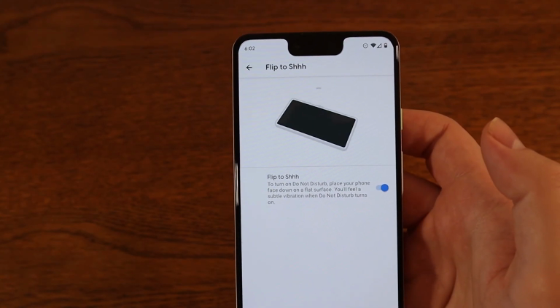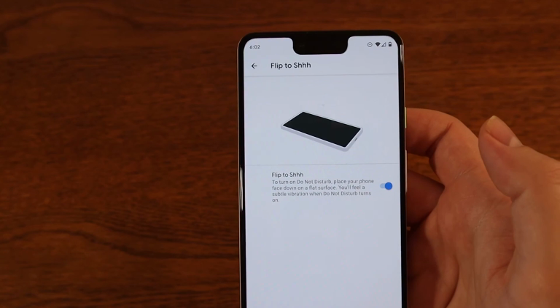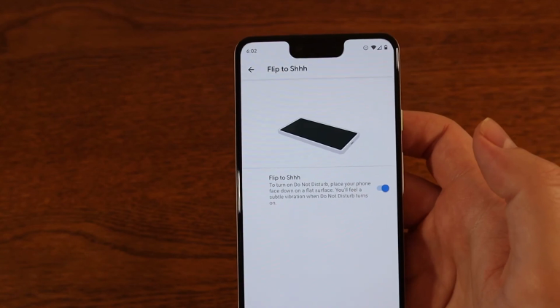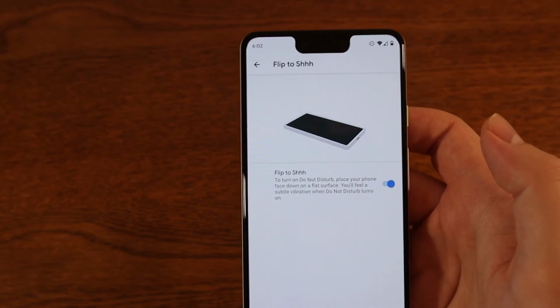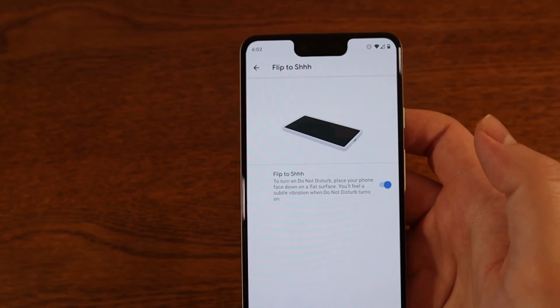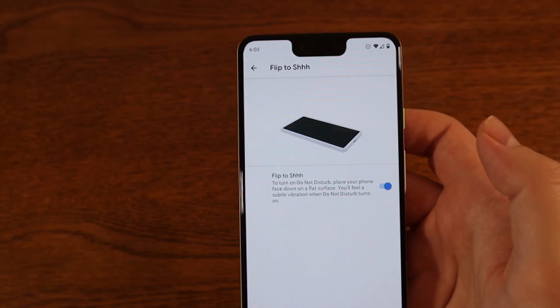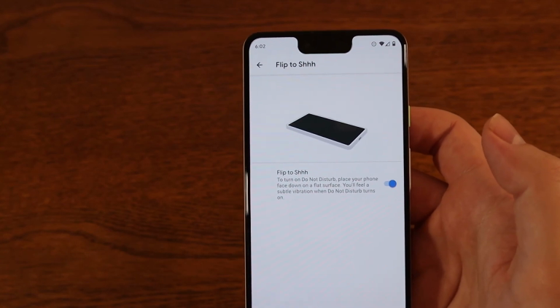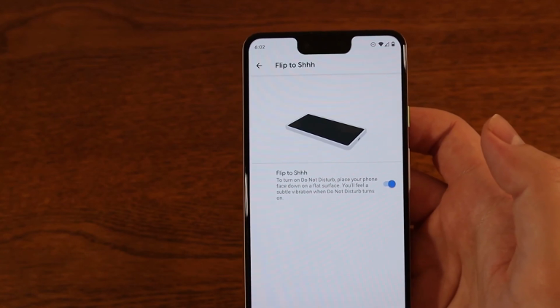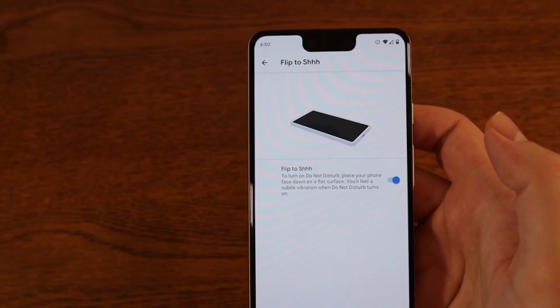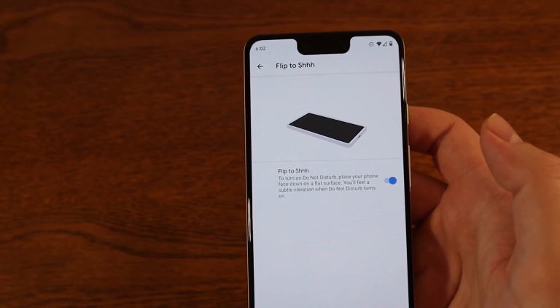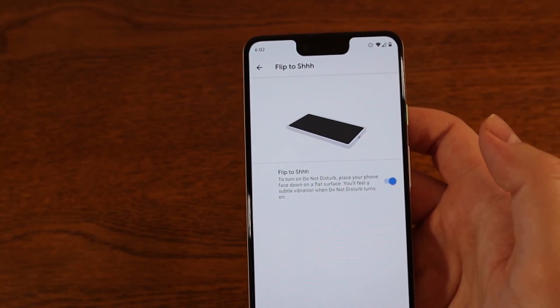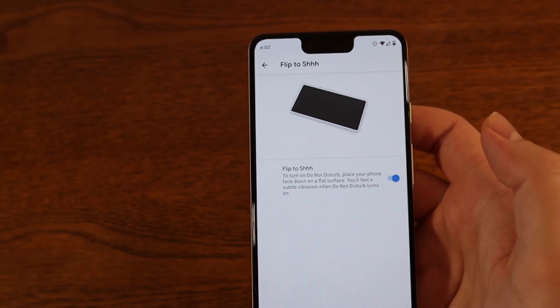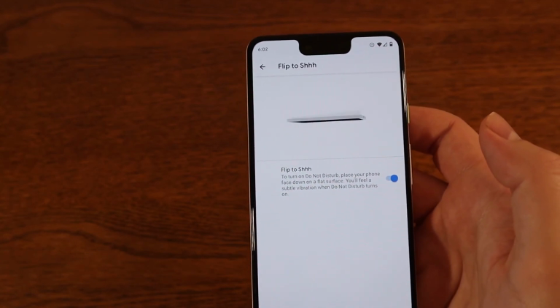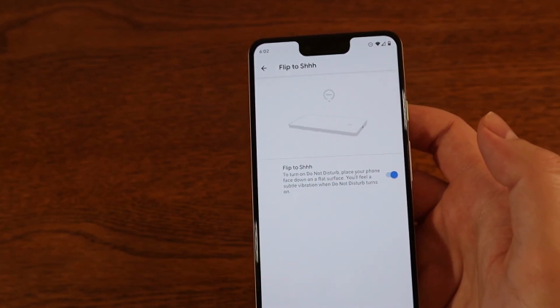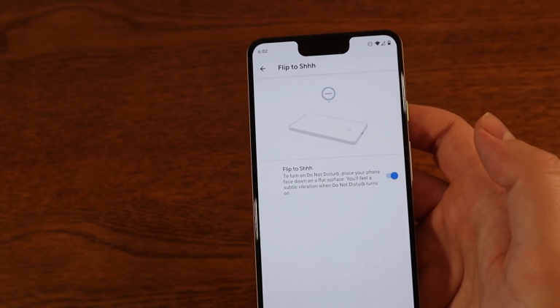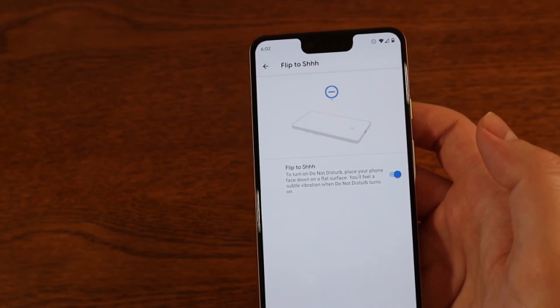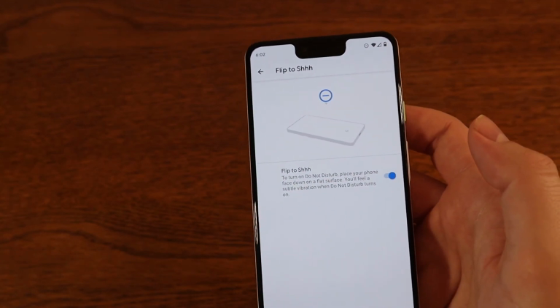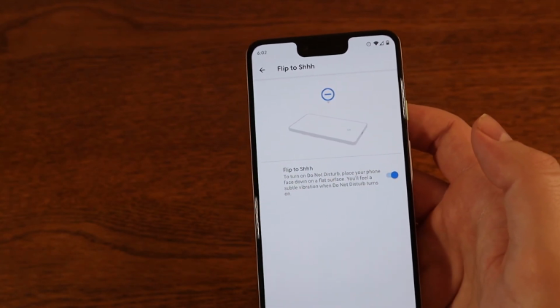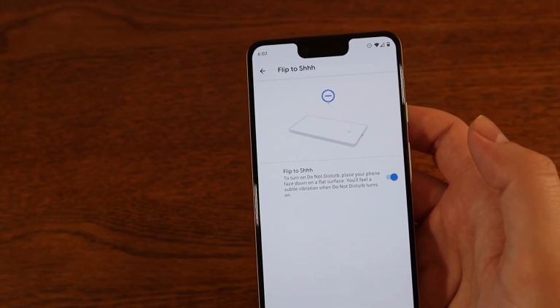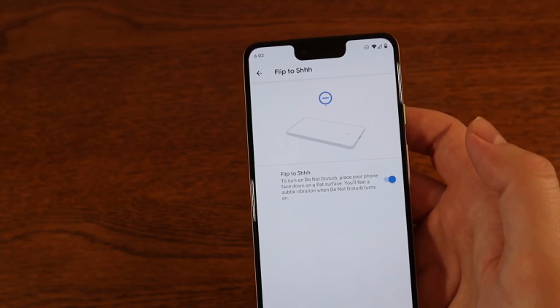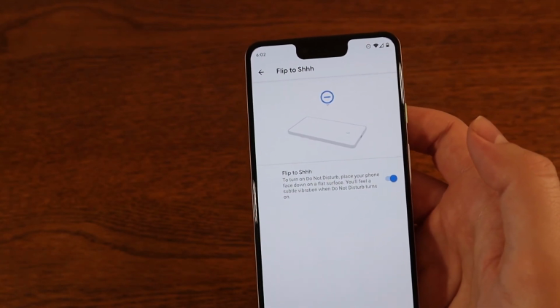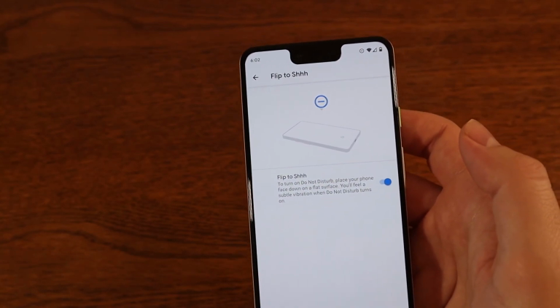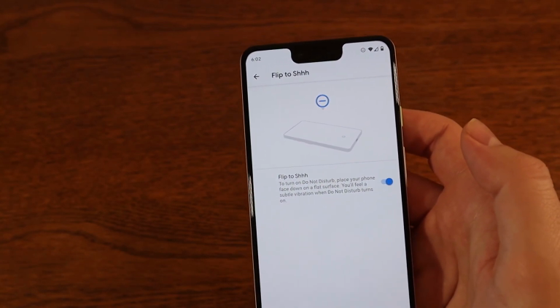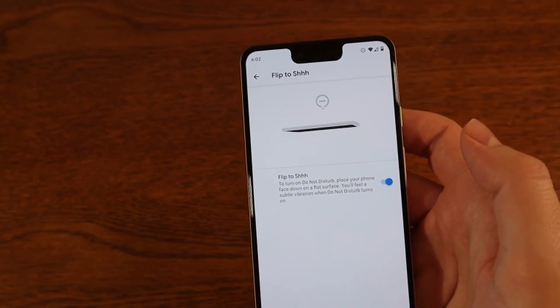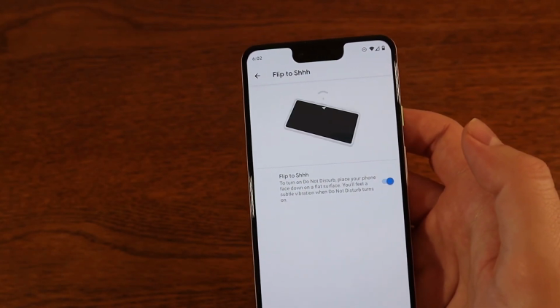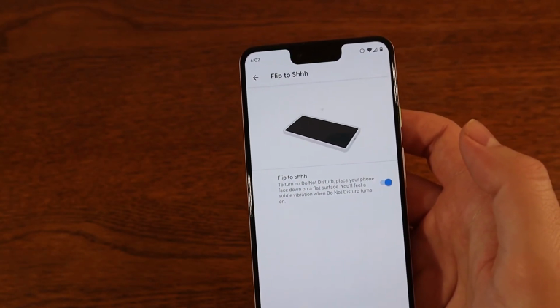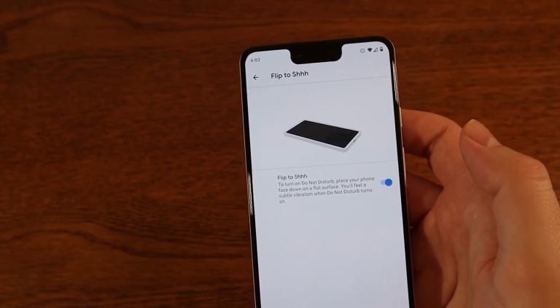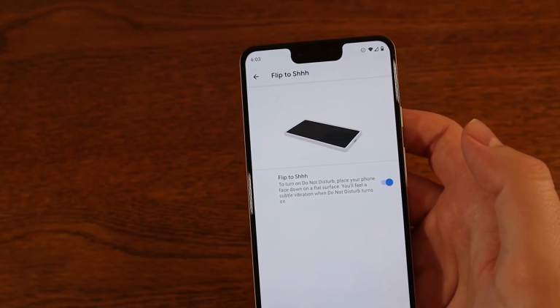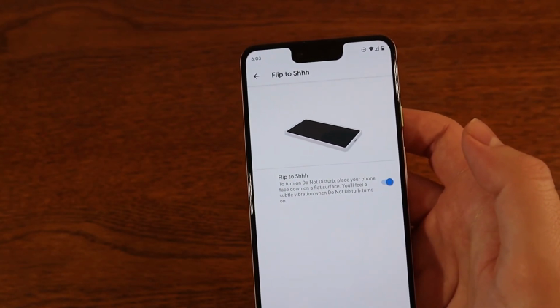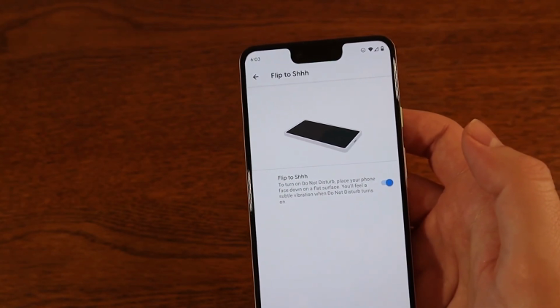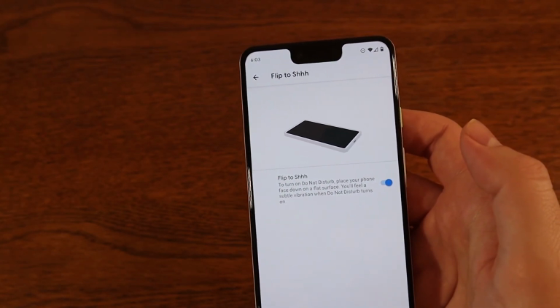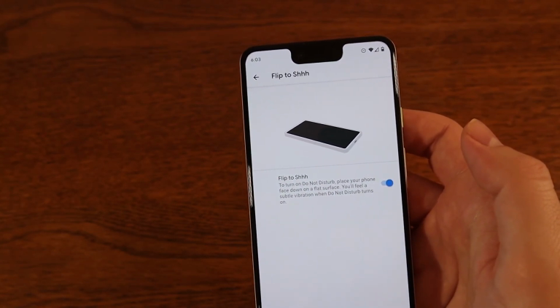You can see the animation there — when you flip it over, it'll put it in Do Not Disturb mode.